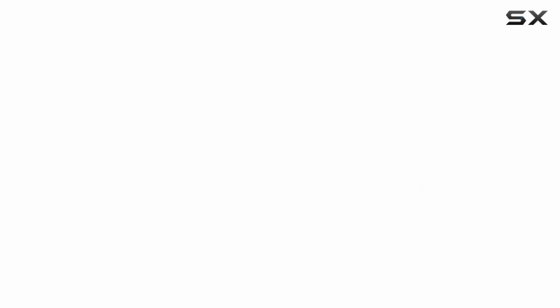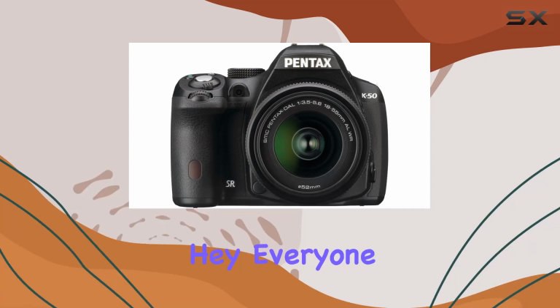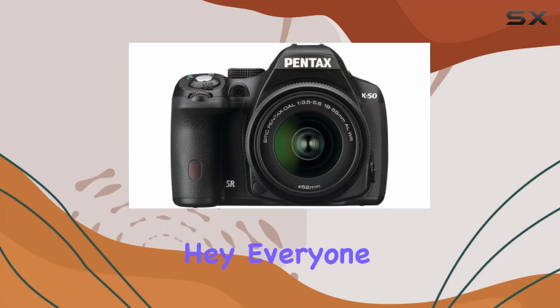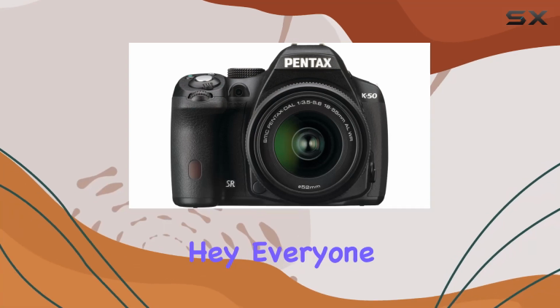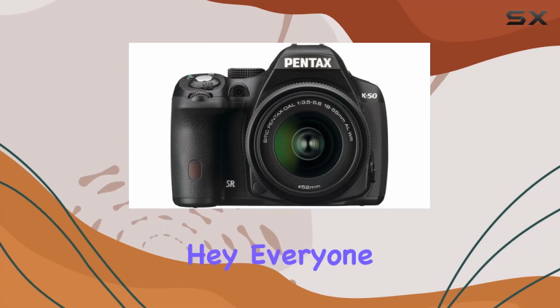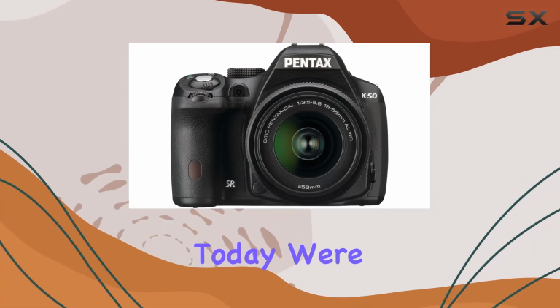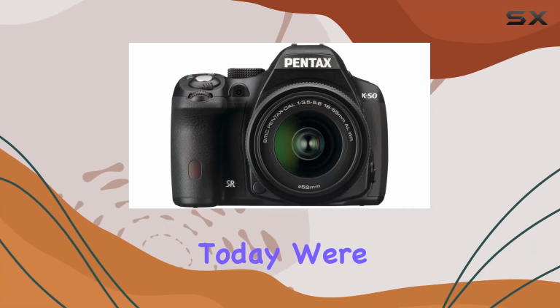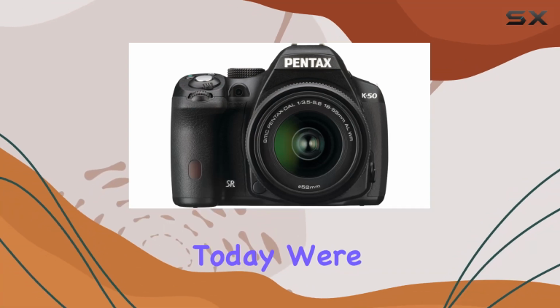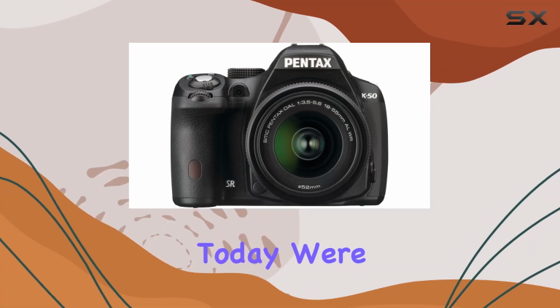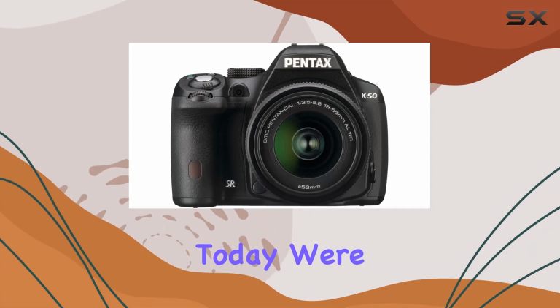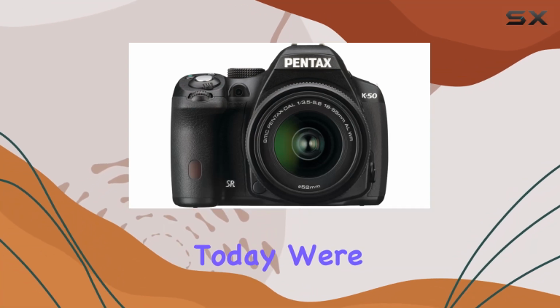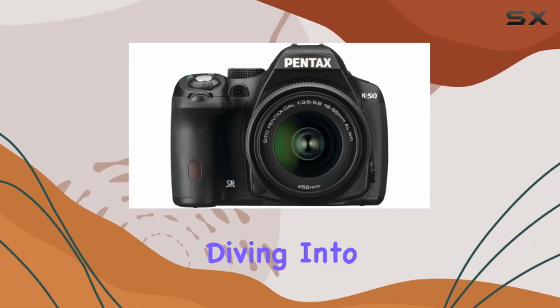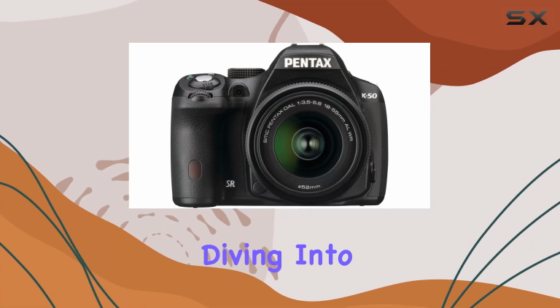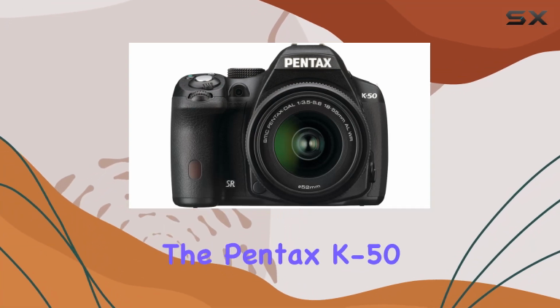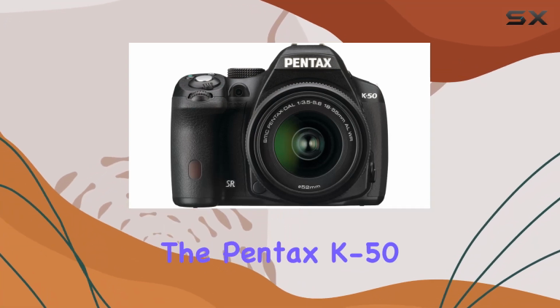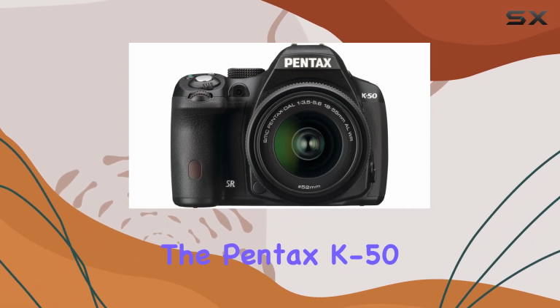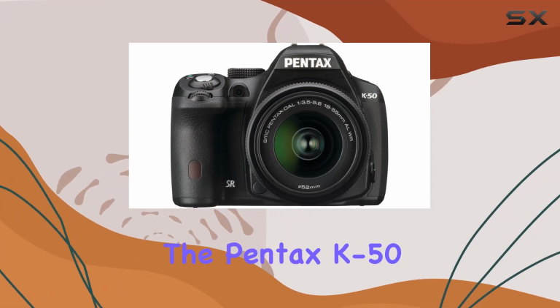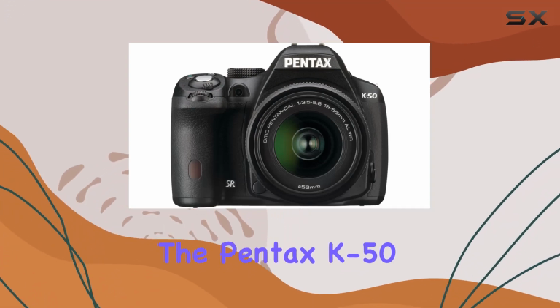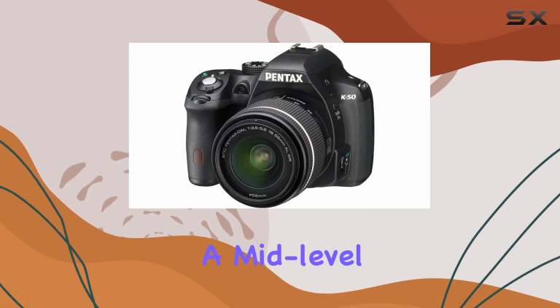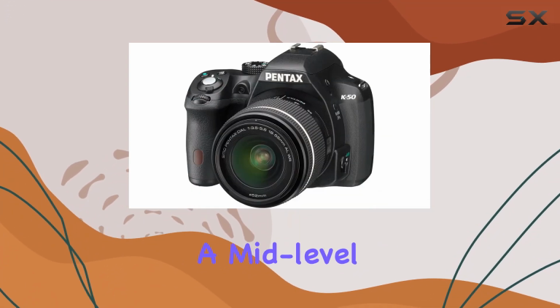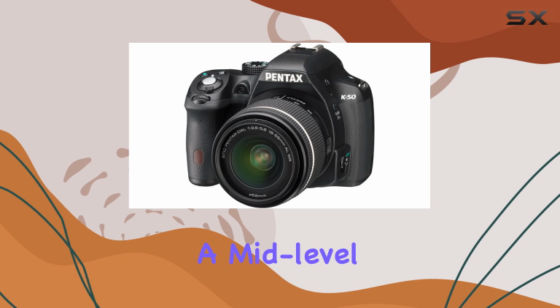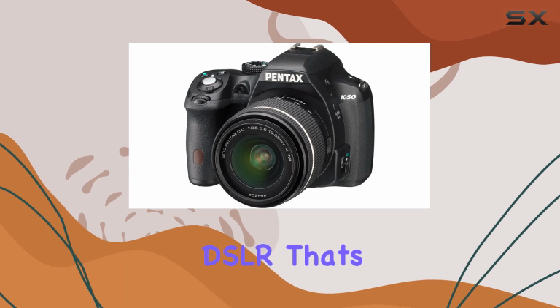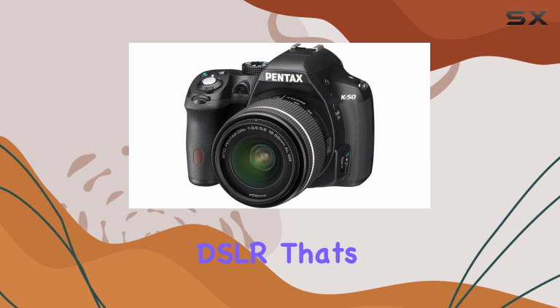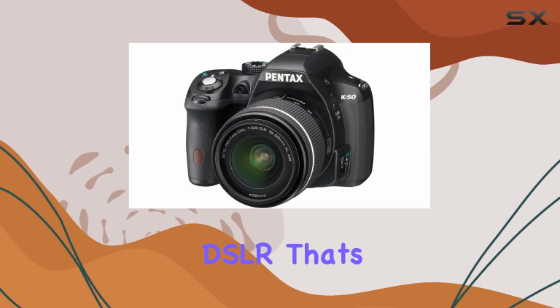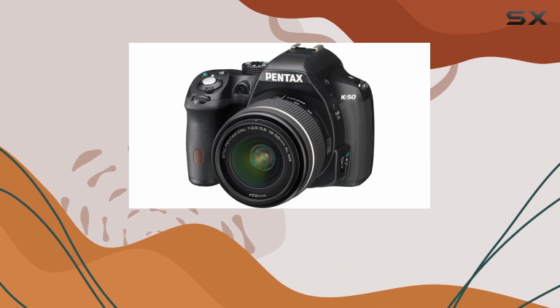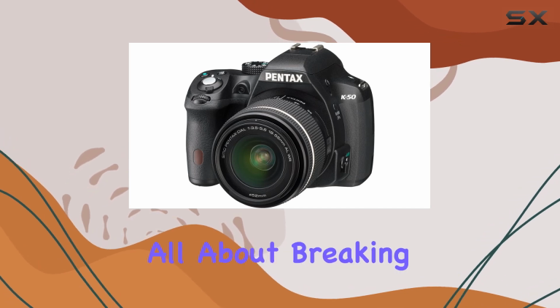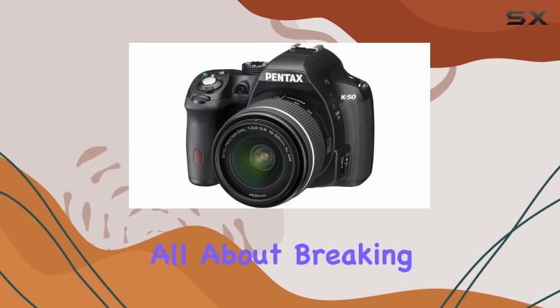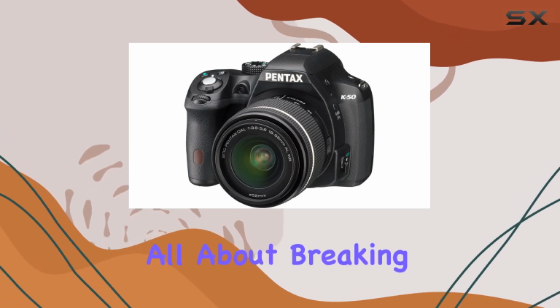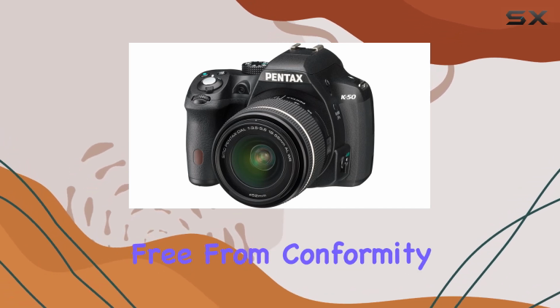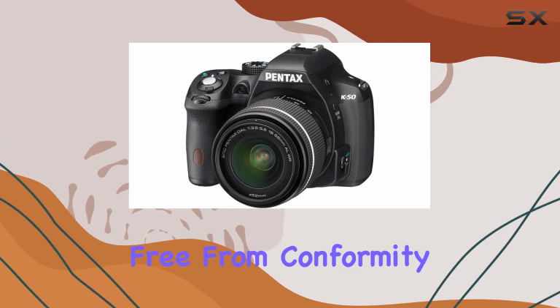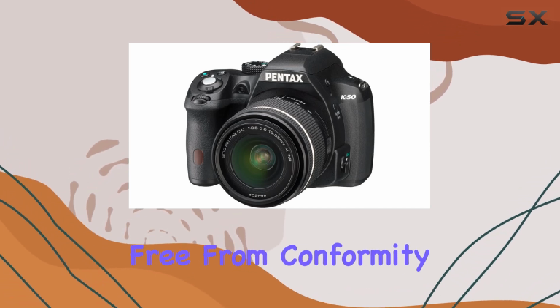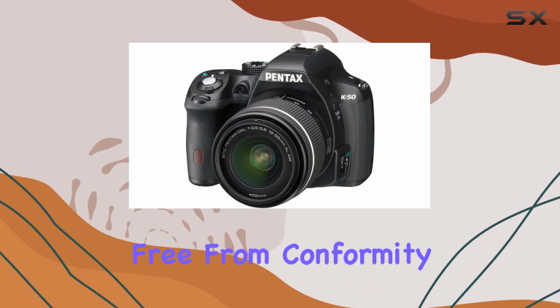Hey everyone! Today, we're diving into the Pentax K50, a mid-level DSLR that's all about breaking free from conformity.